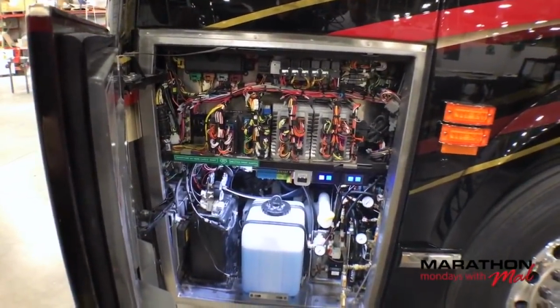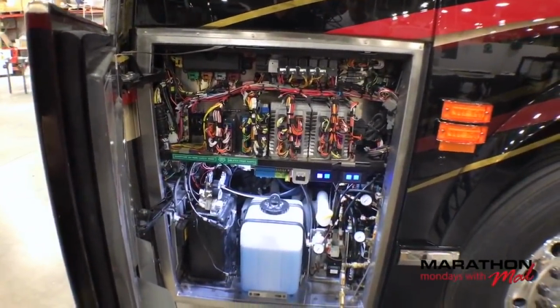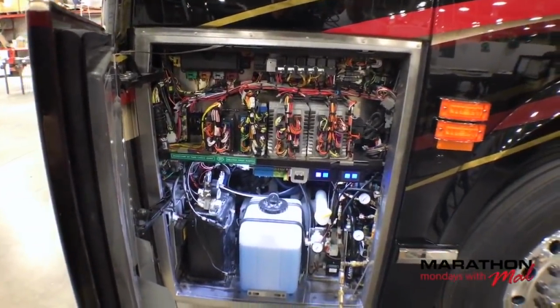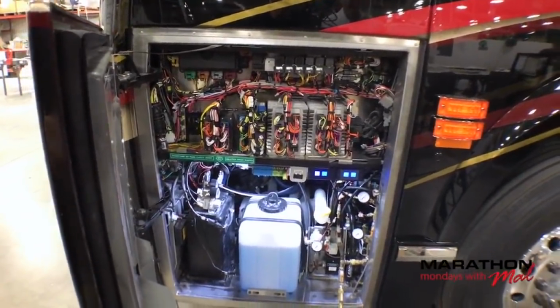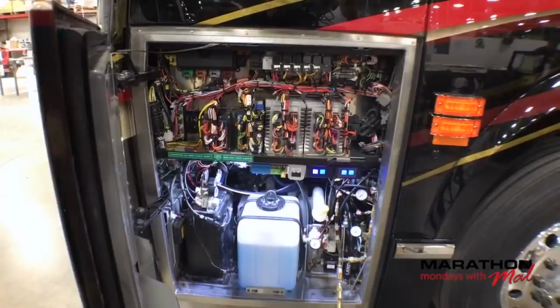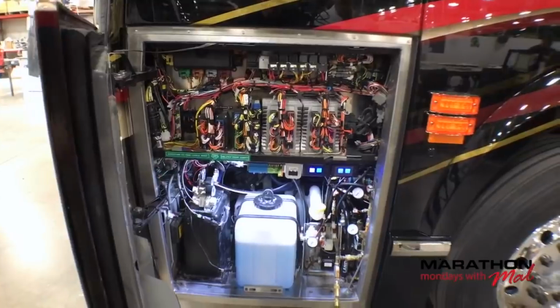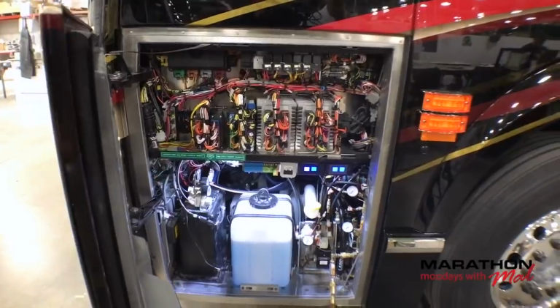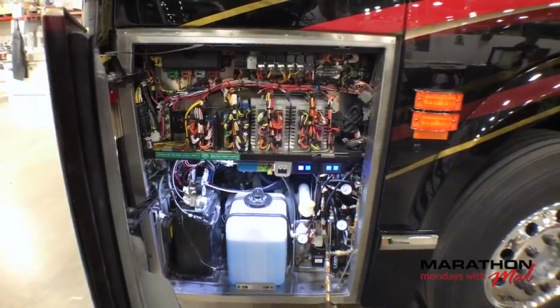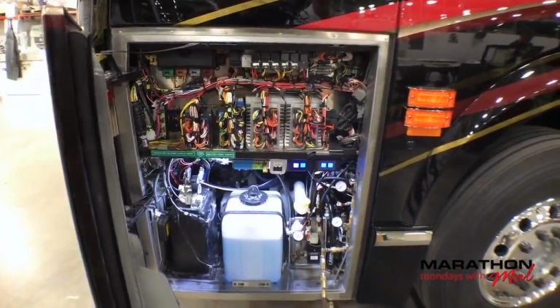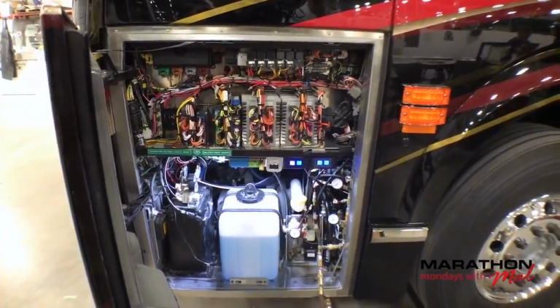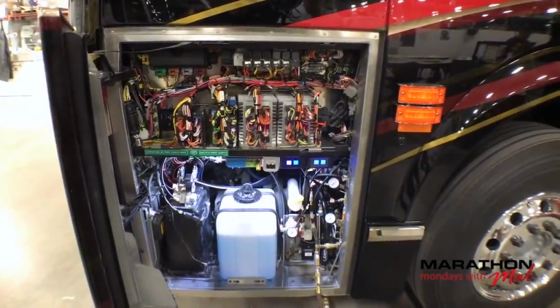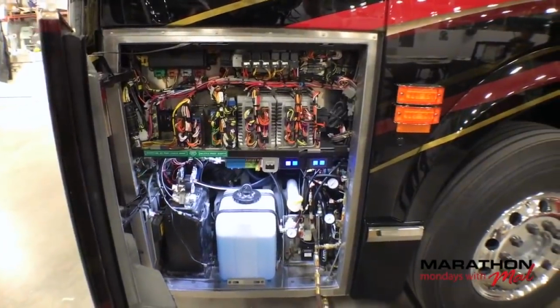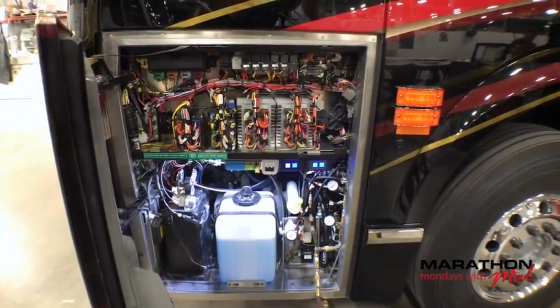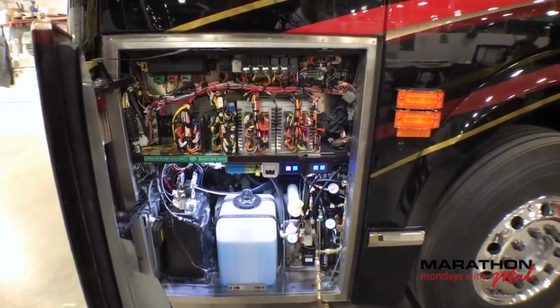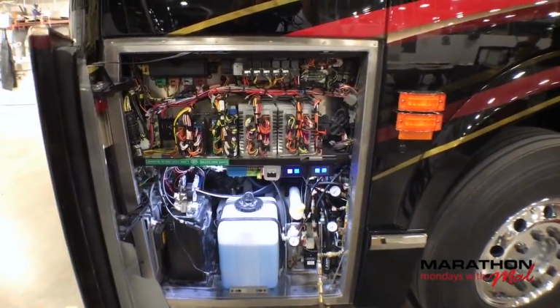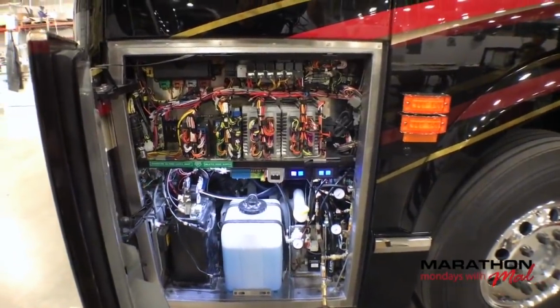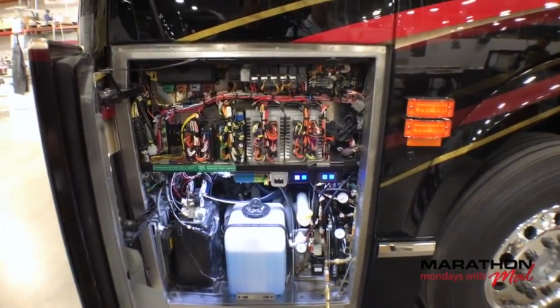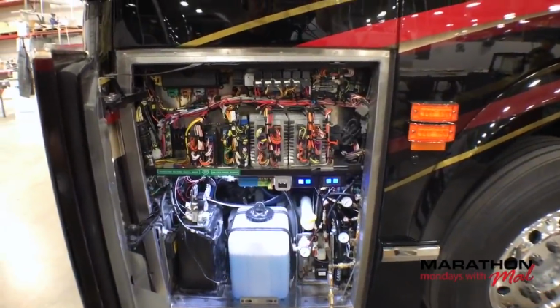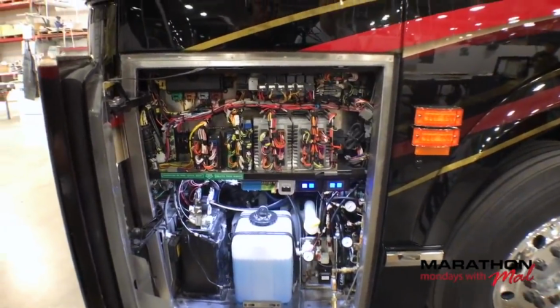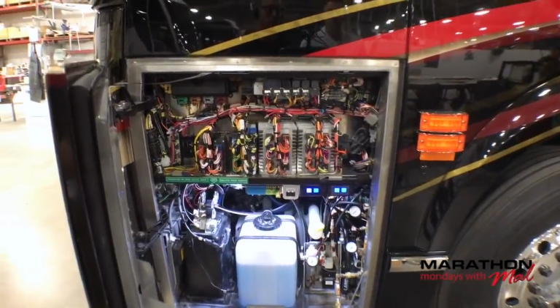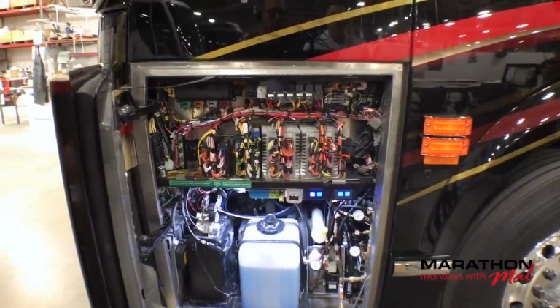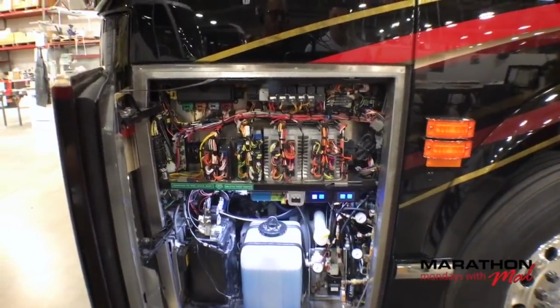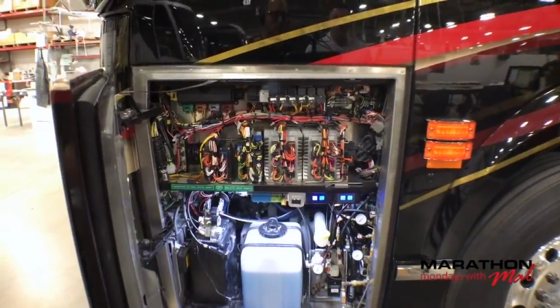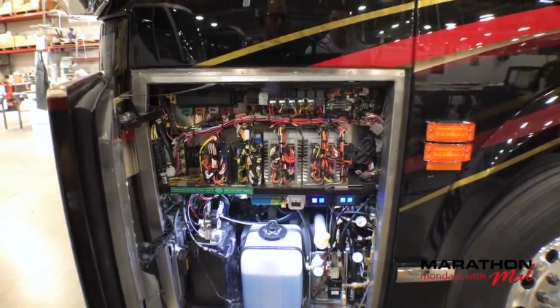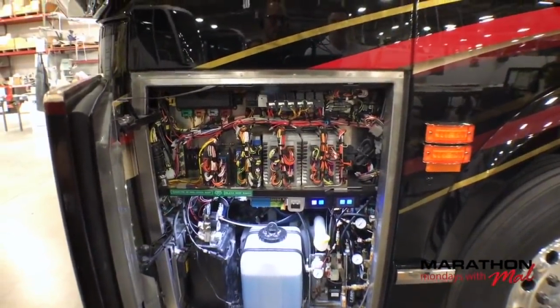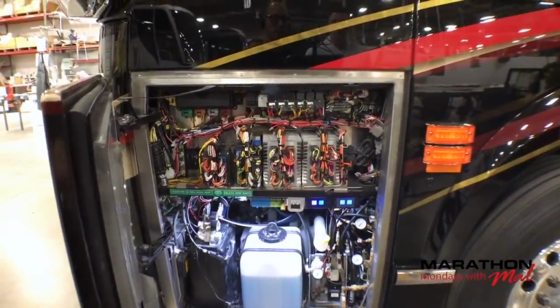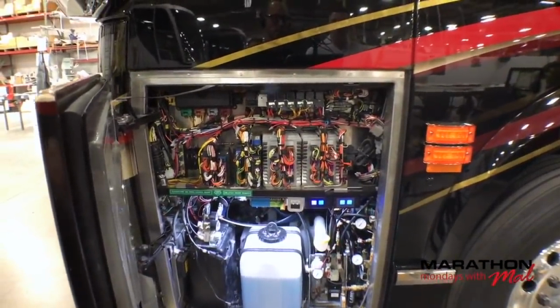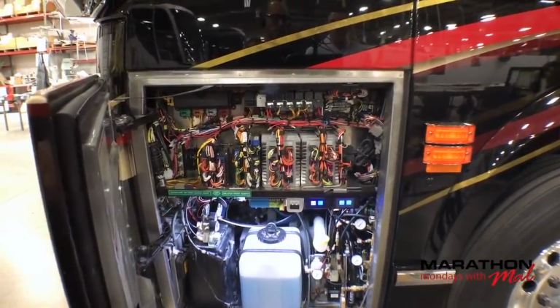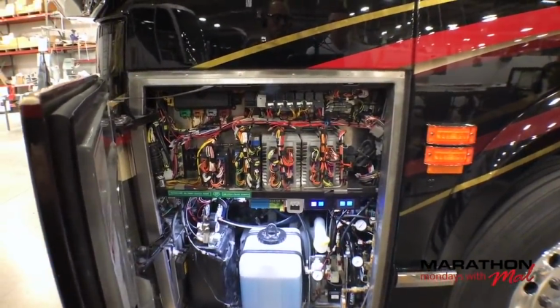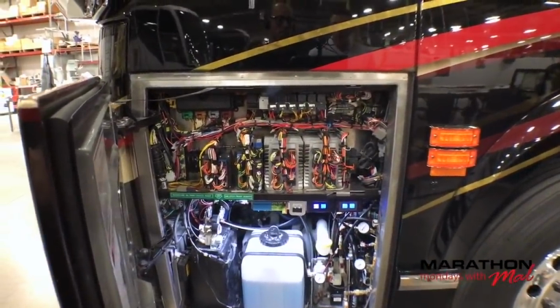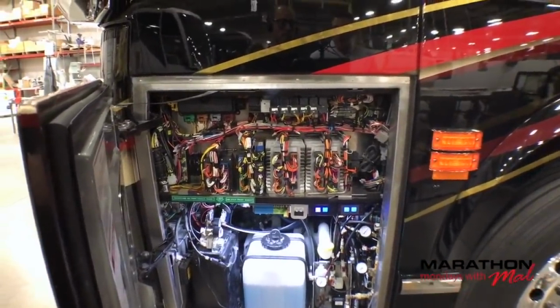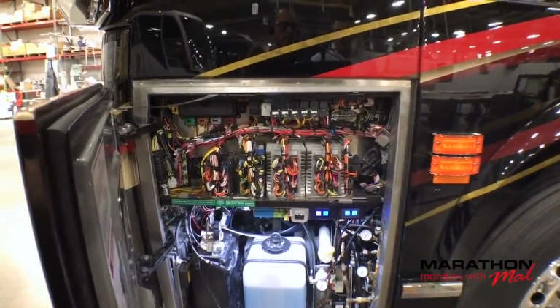There it is. Some of the best wiring you're ever going to see. Look at all the work that goes into that.